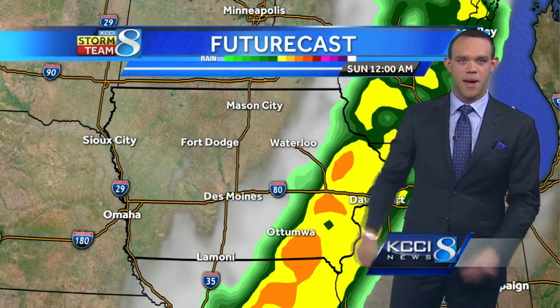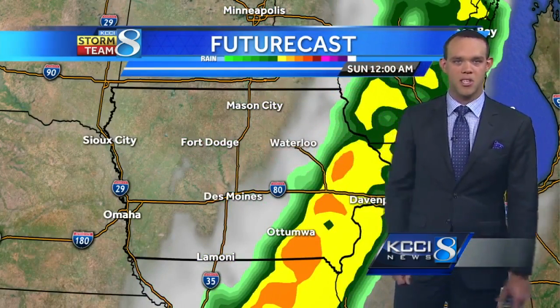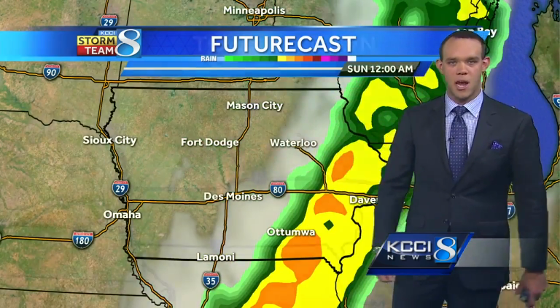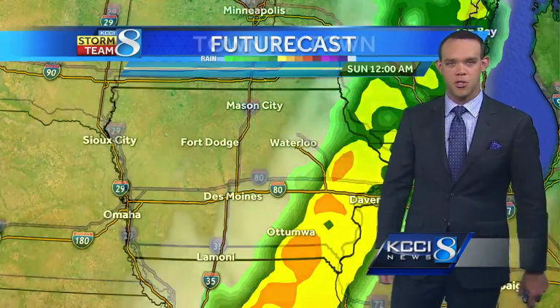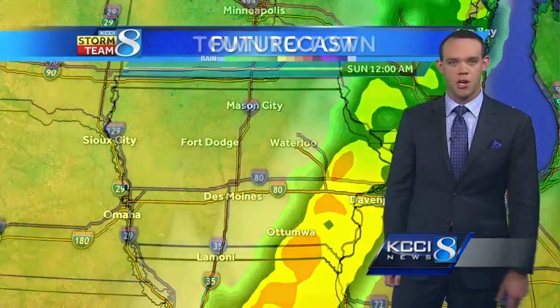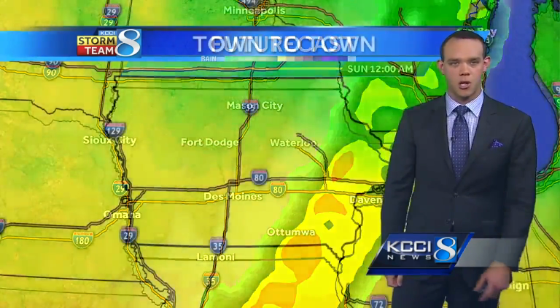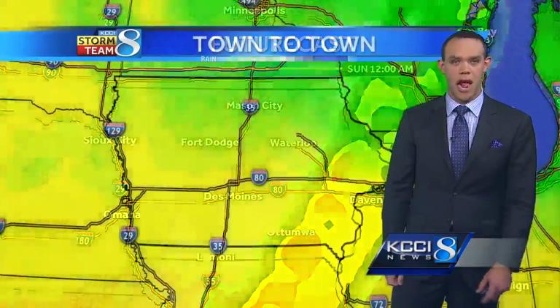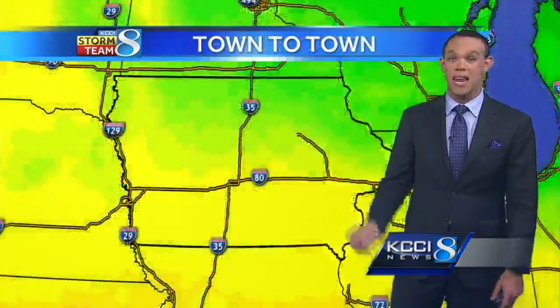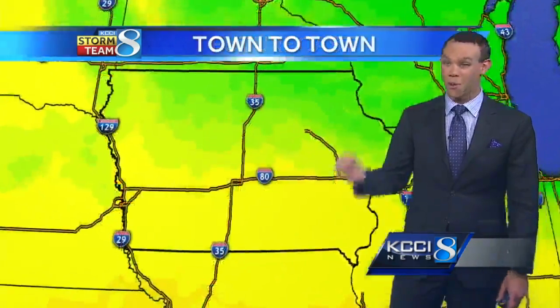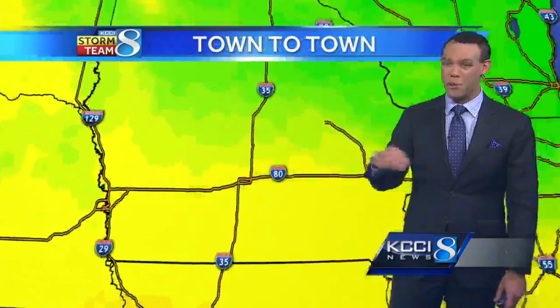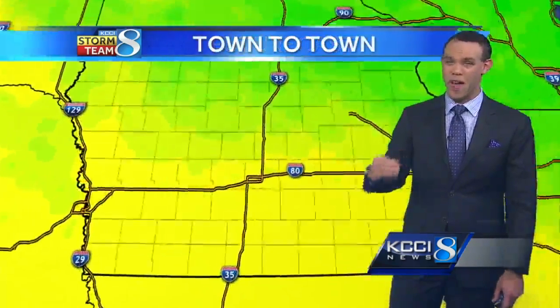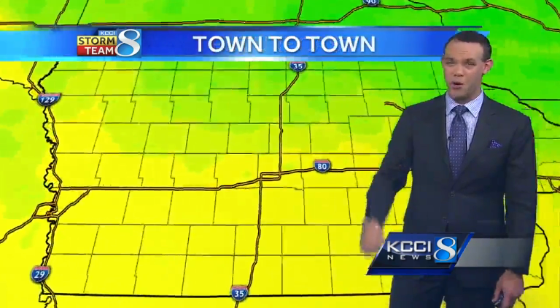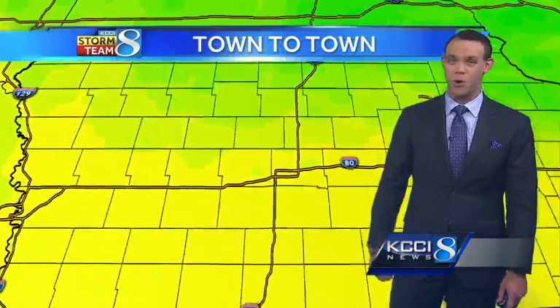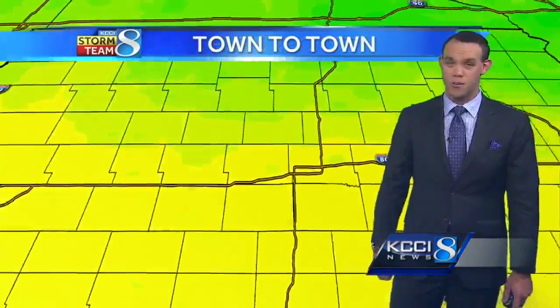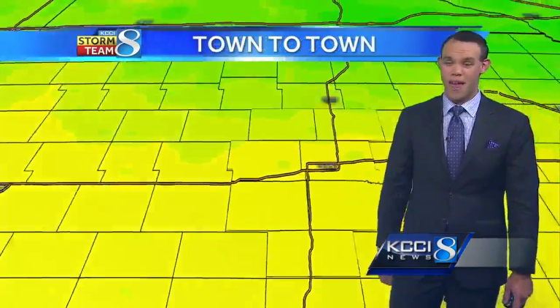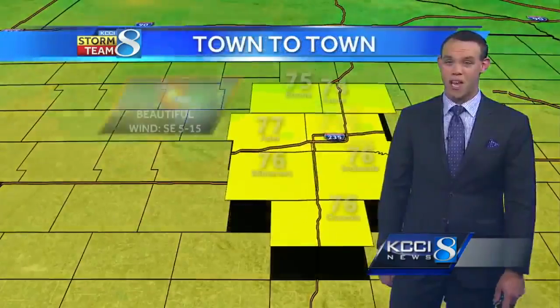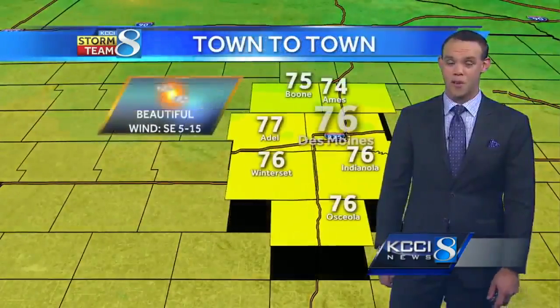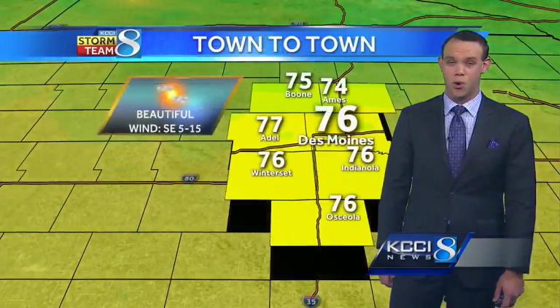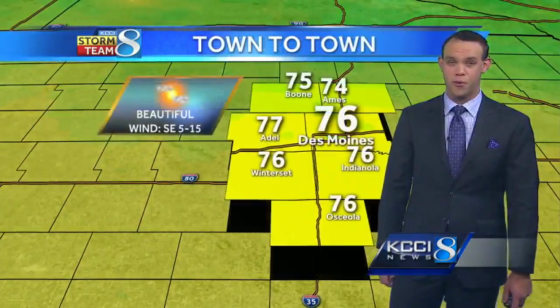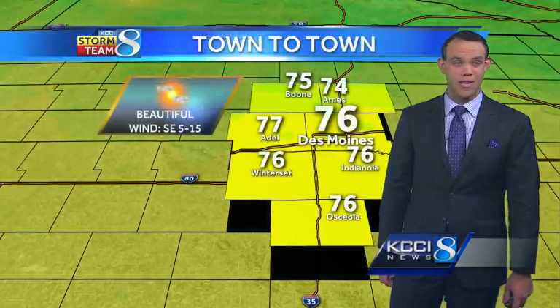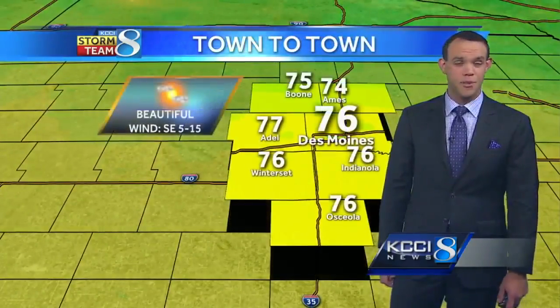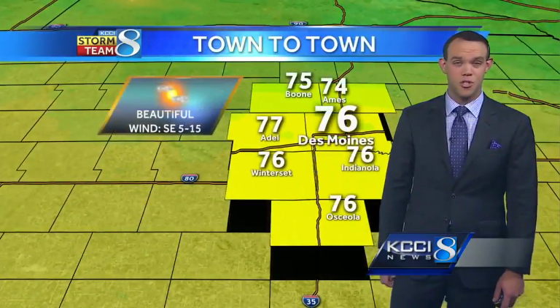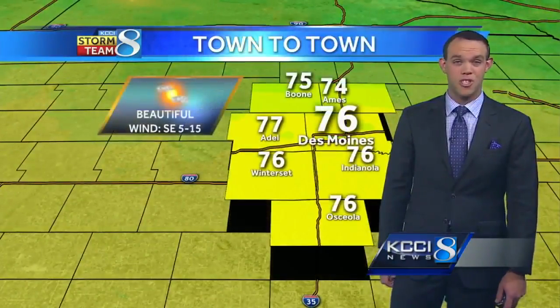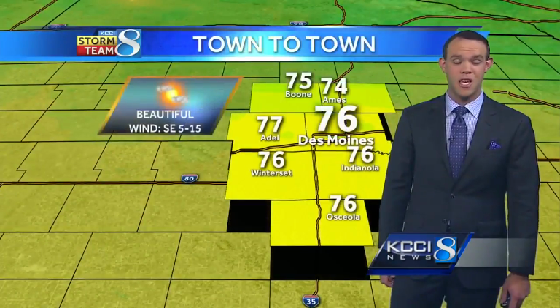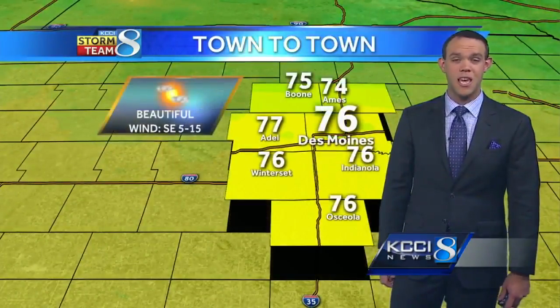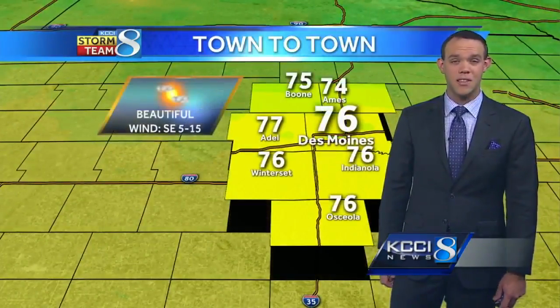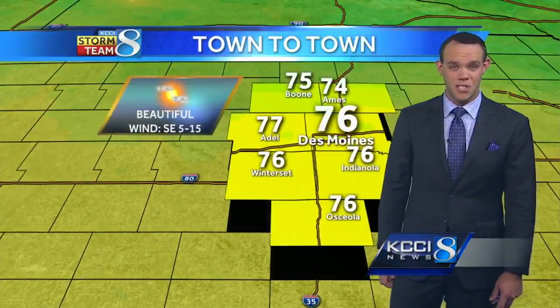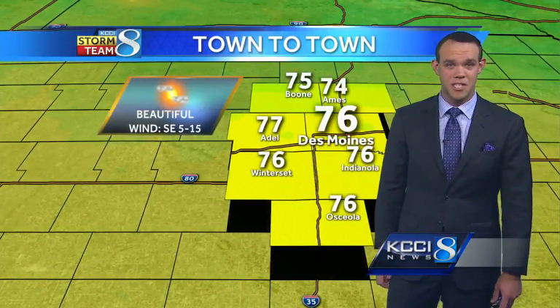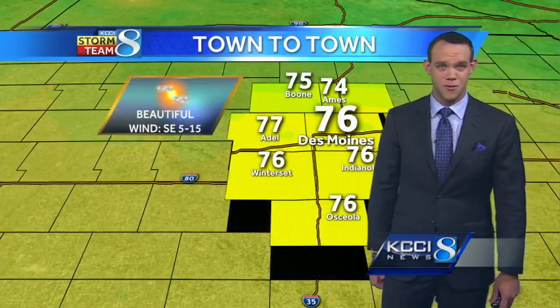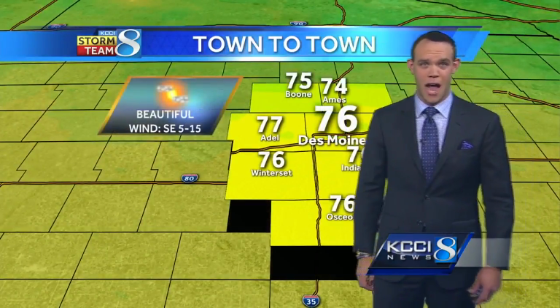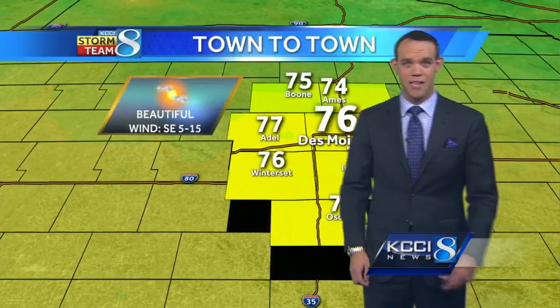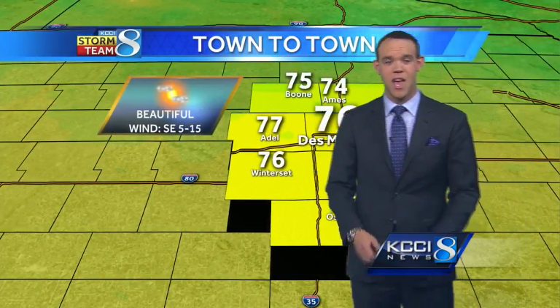Then by Sunday, we'll start to clear out, and it will be a lot cooler on the backside of the cold front. Temperatures just in the 60s for highs.